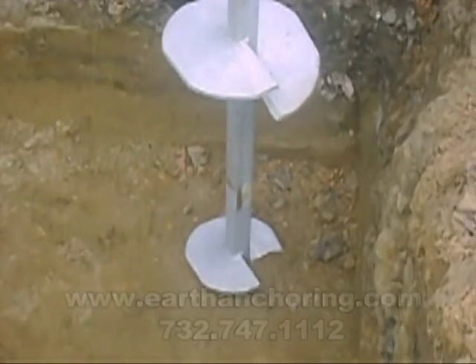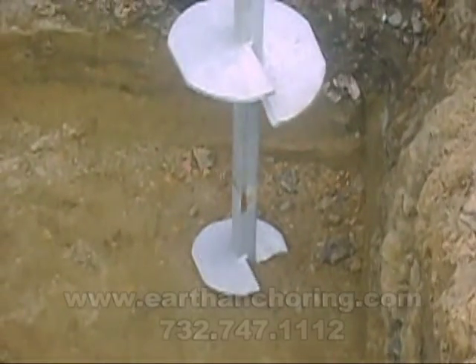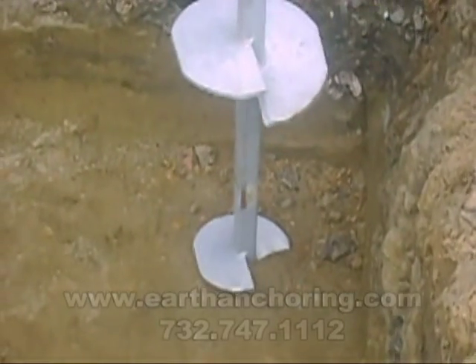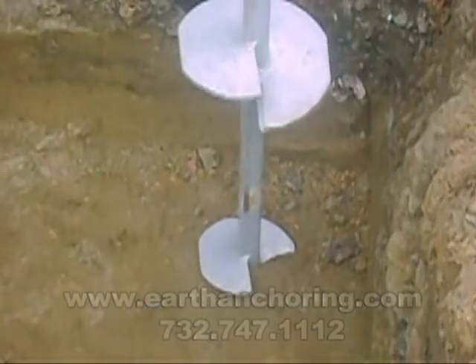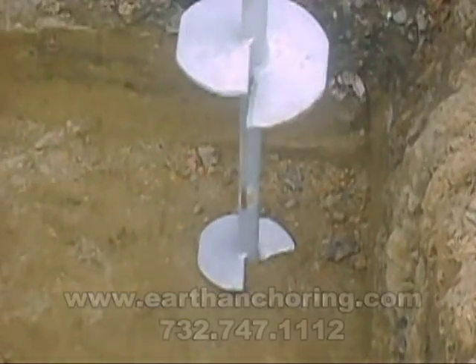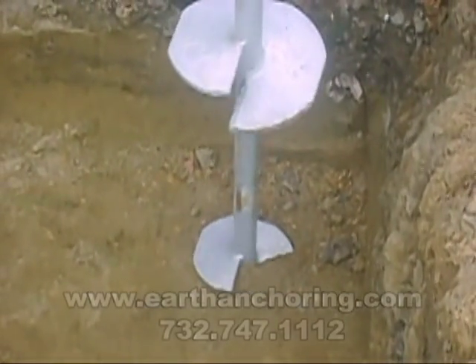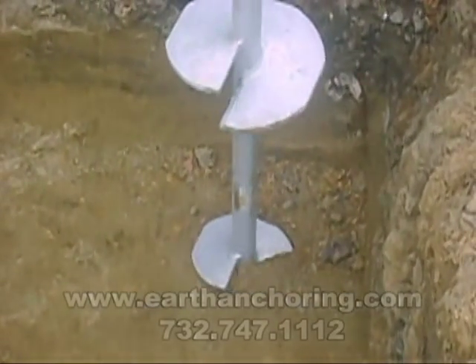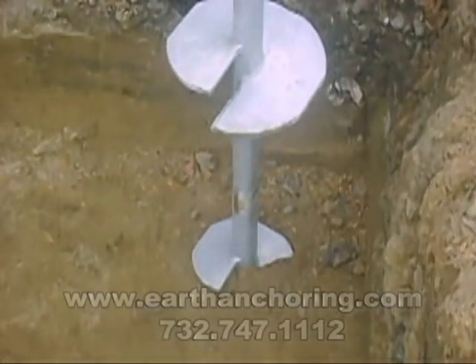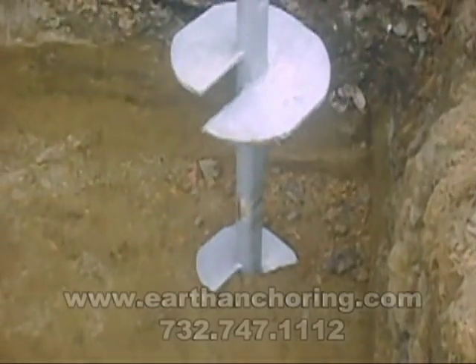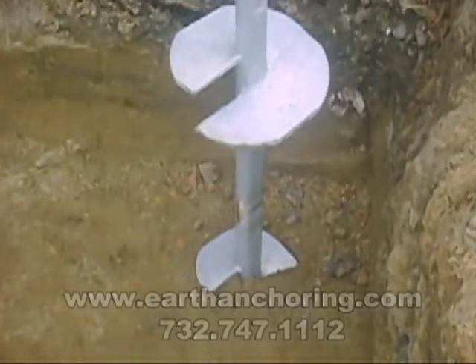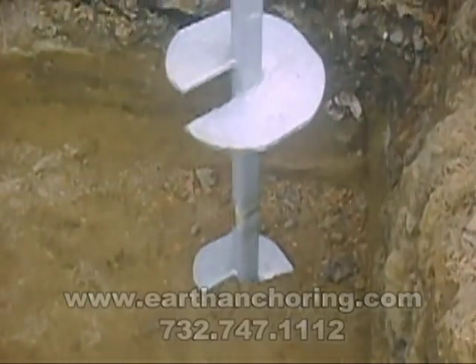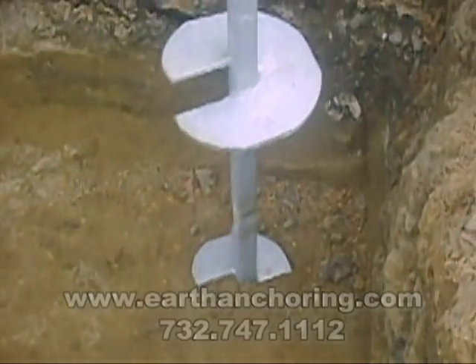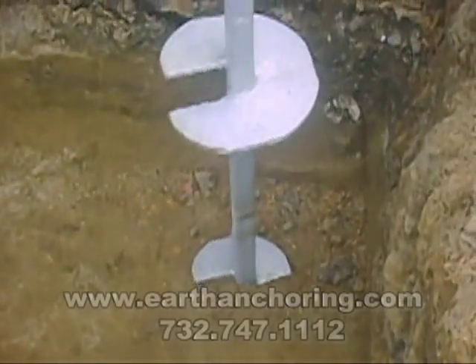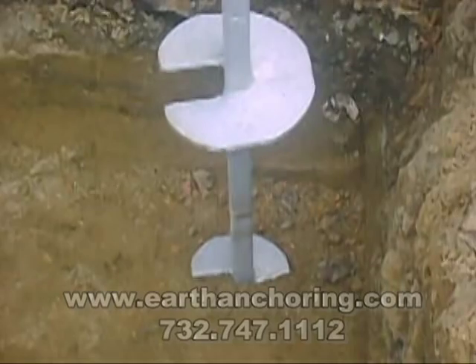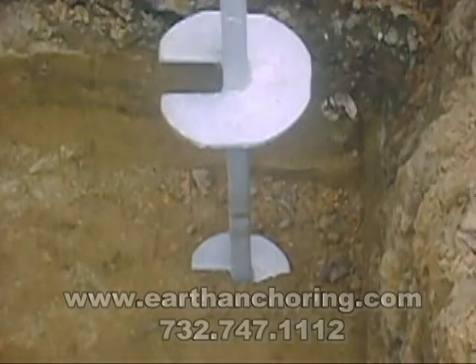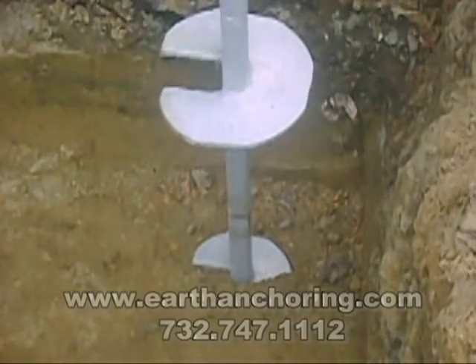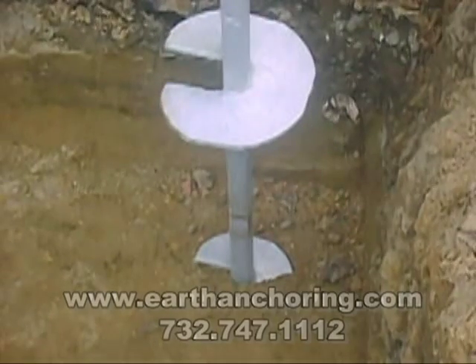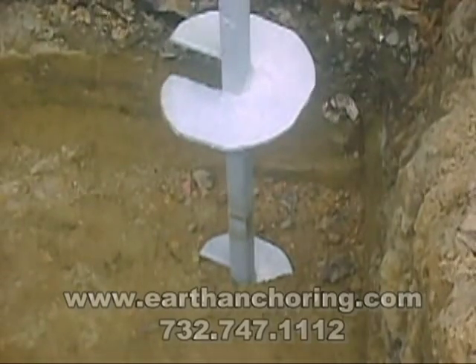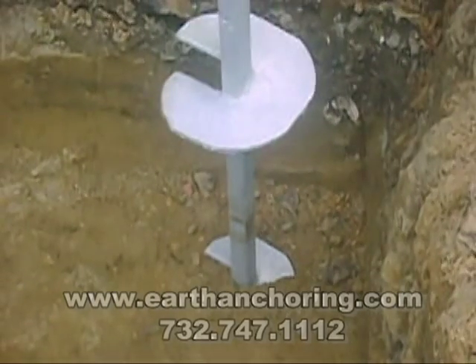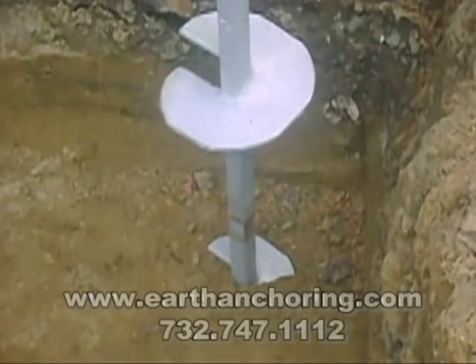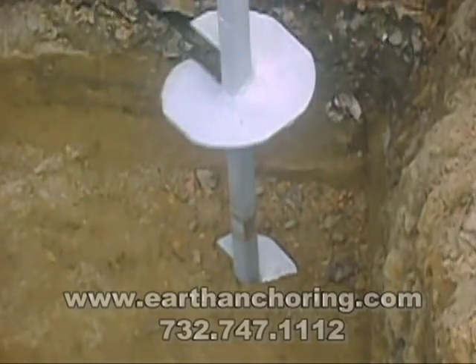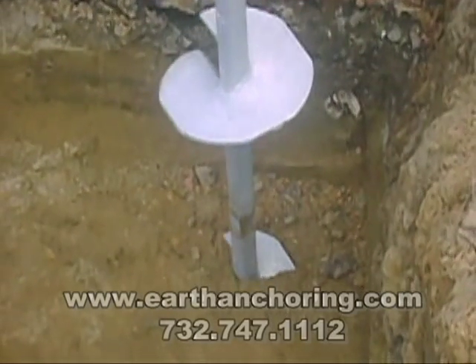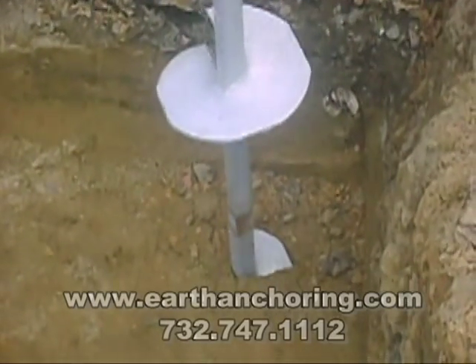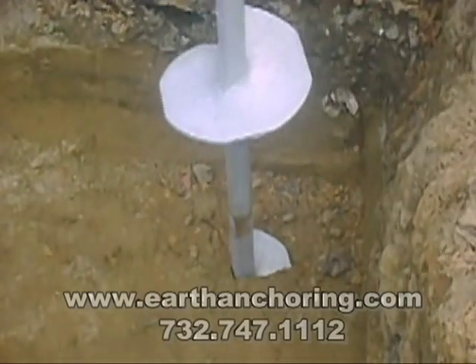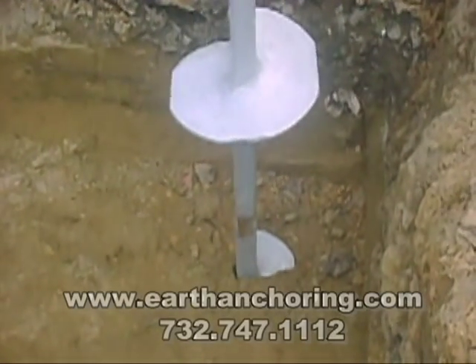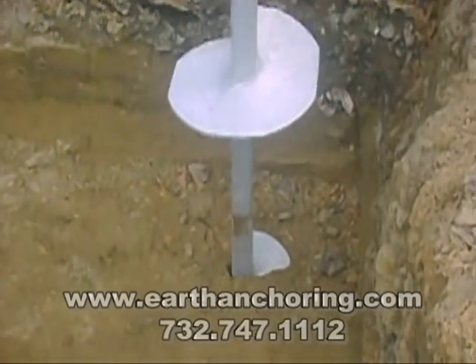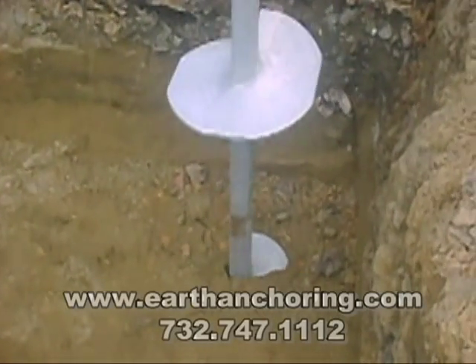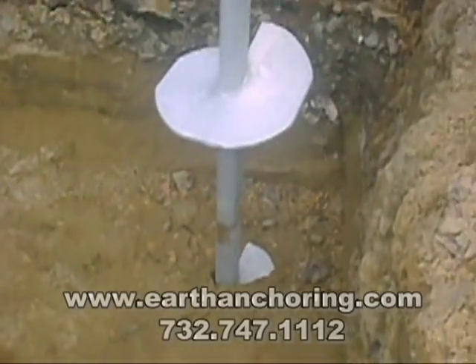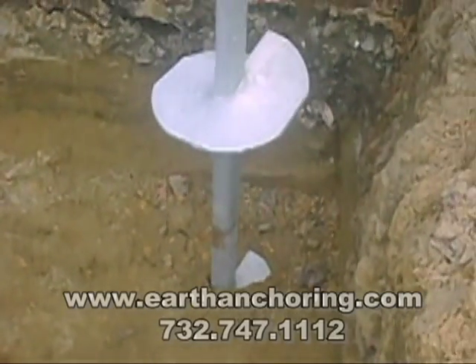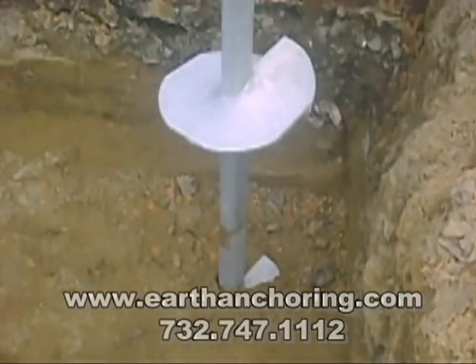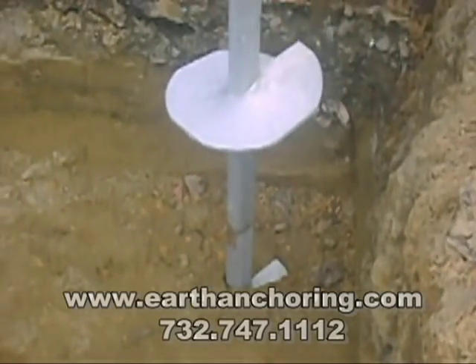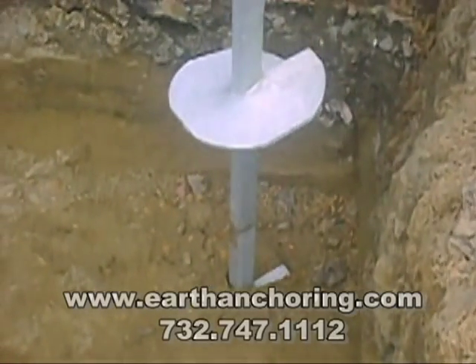For more information, visit our website at www.earthanchoring.com.